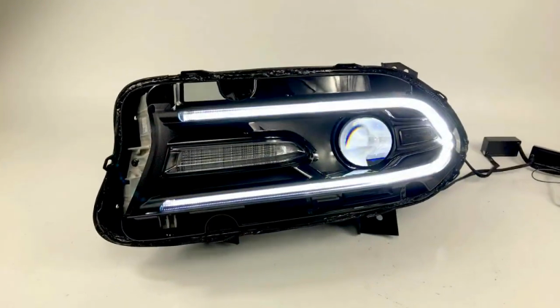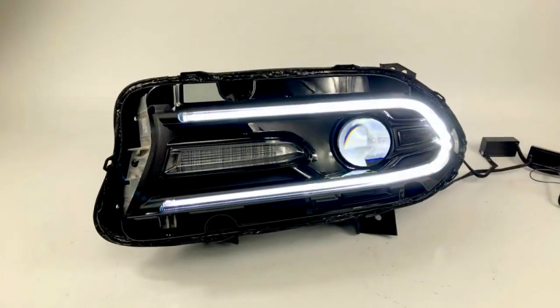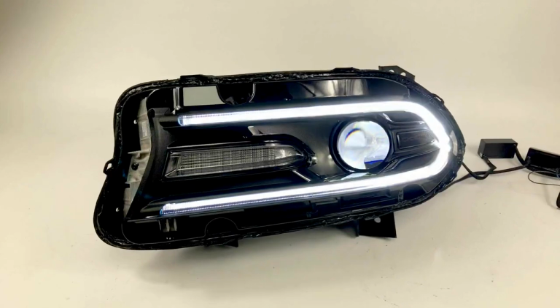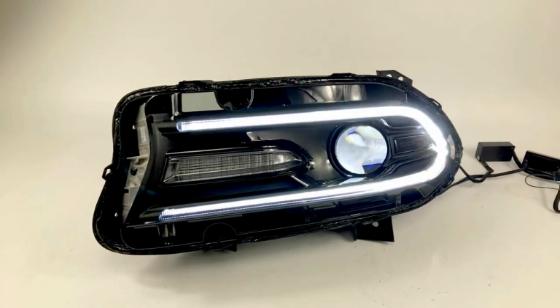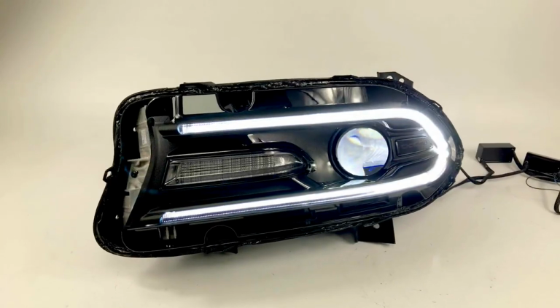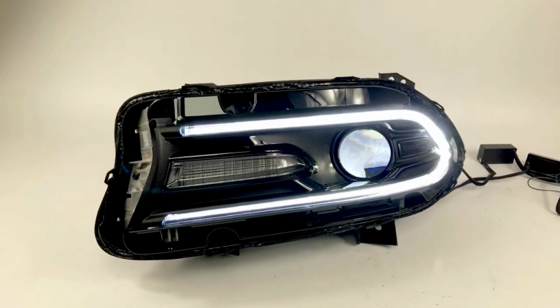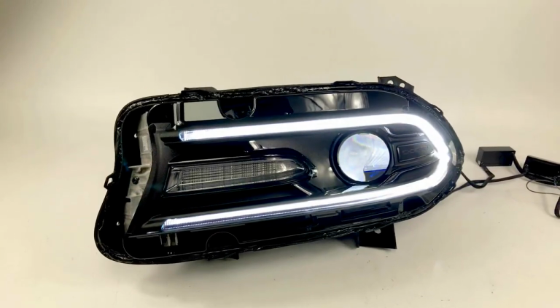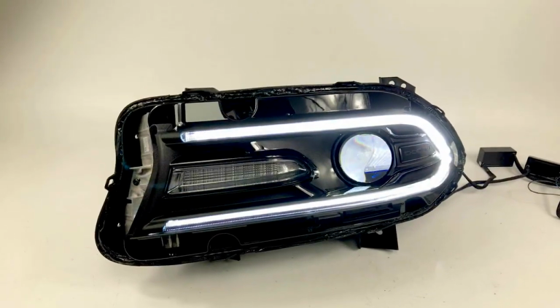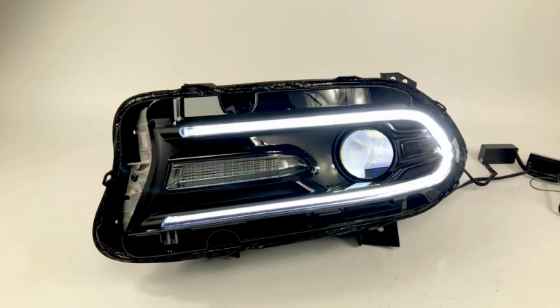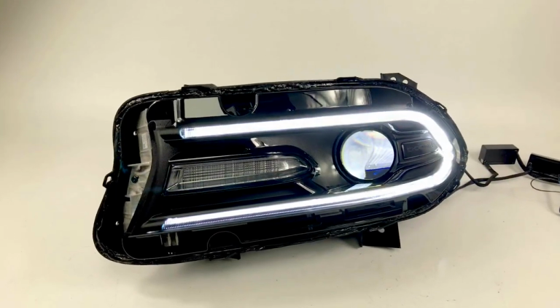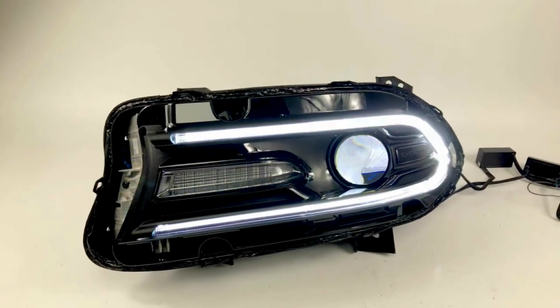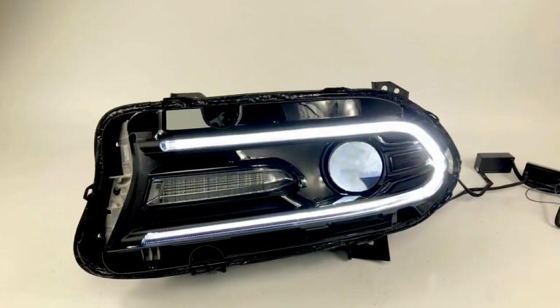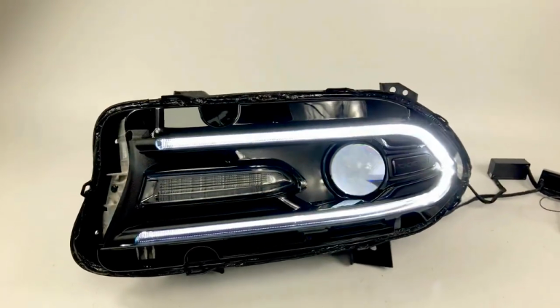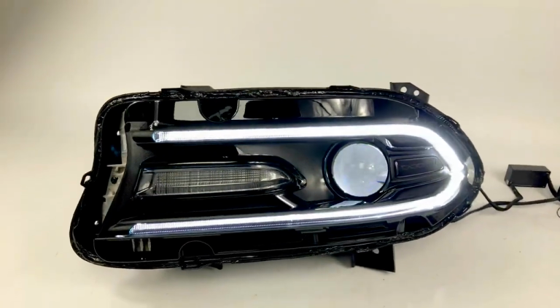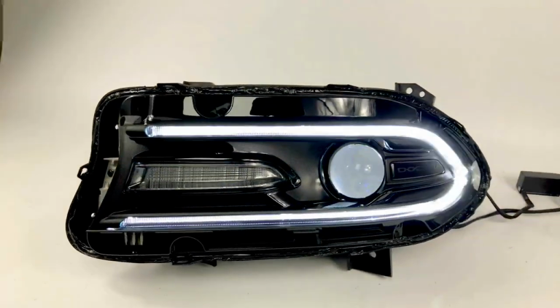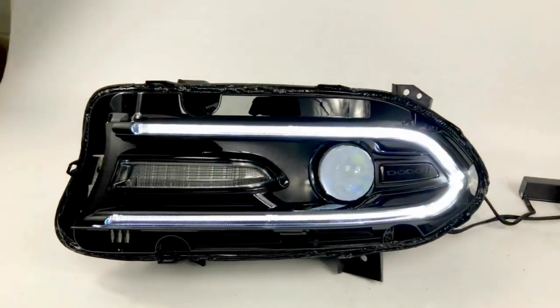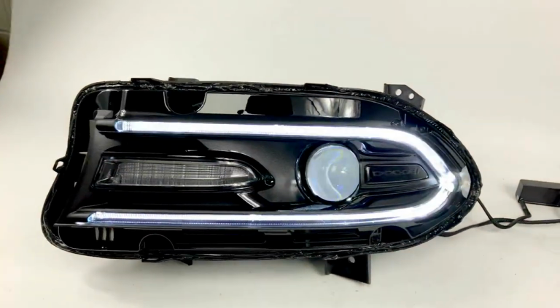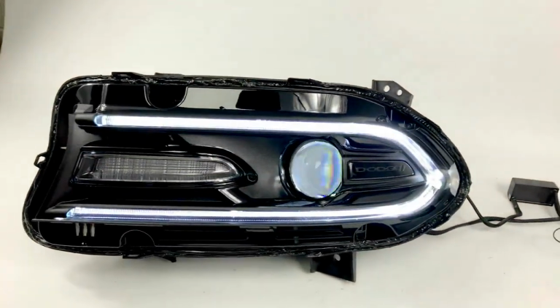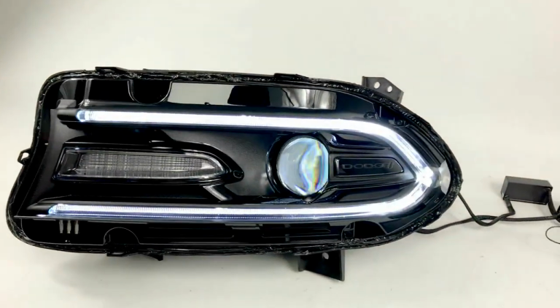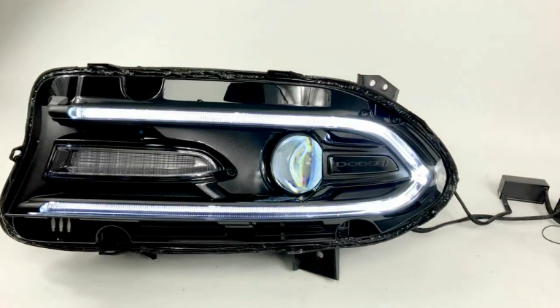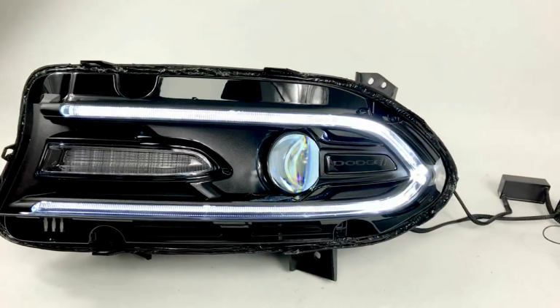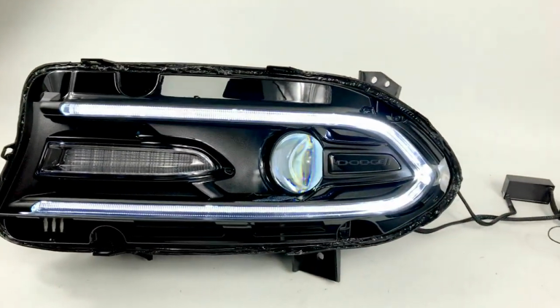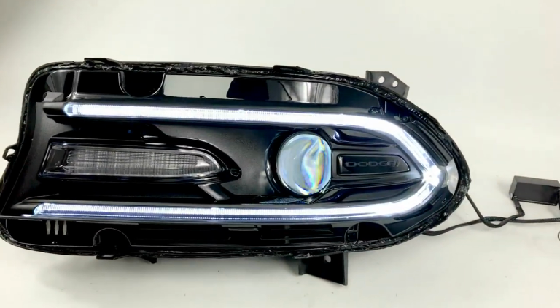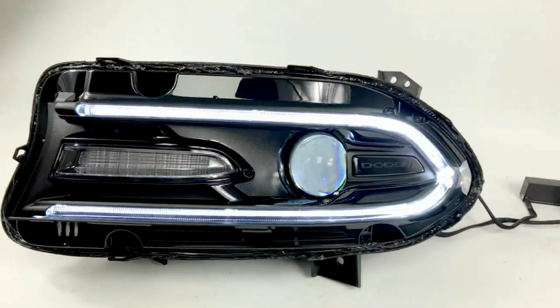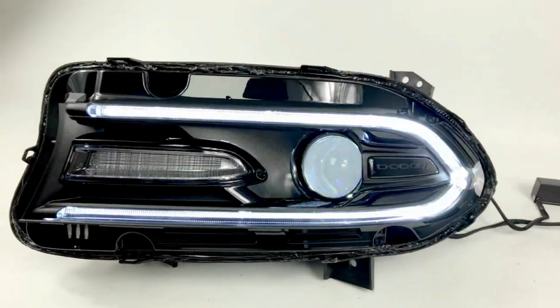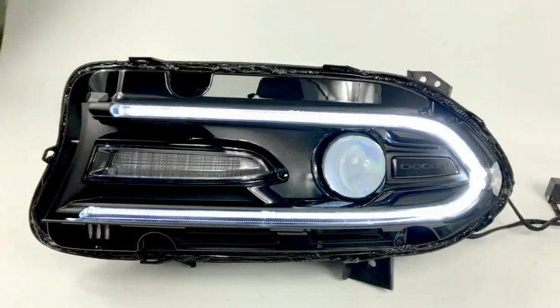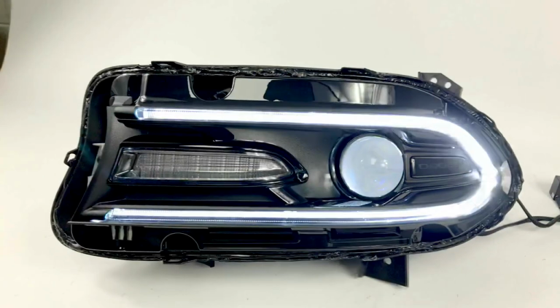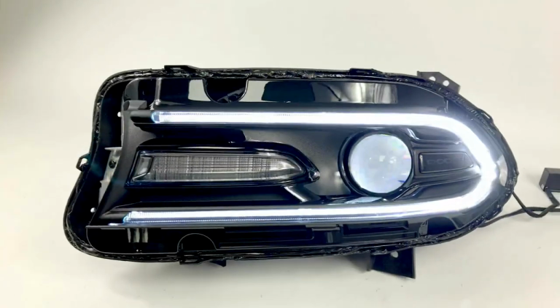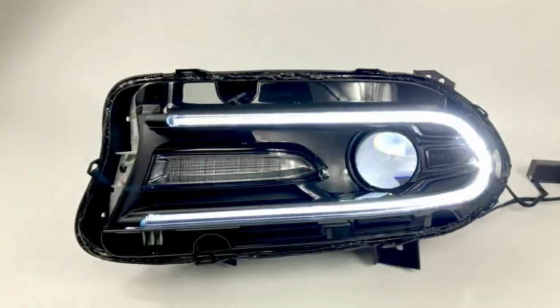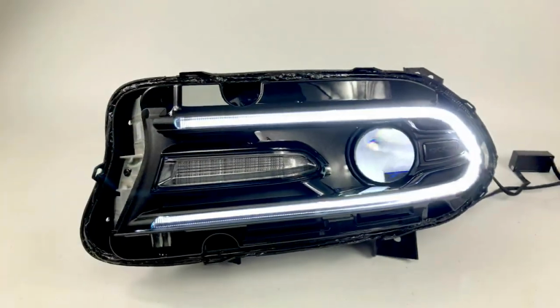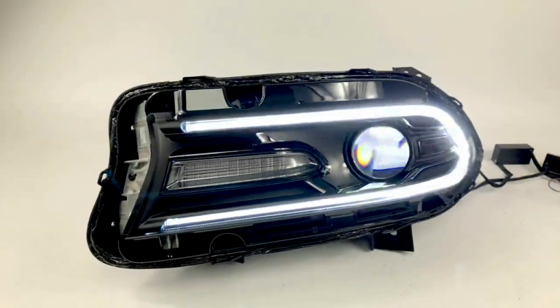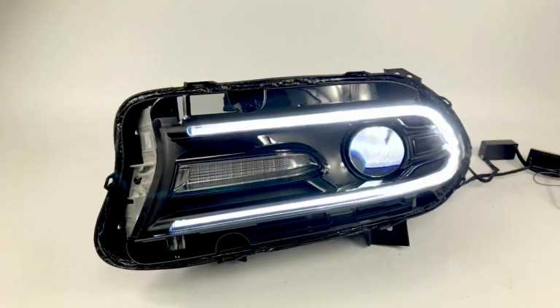So that's the white mode — it's the daytime running light mode, however you want to run it. We're going to run it up to the car's ignition so it turns on all the time.